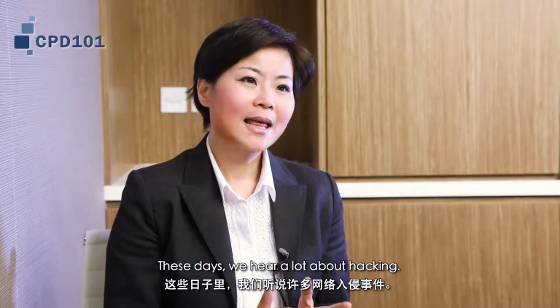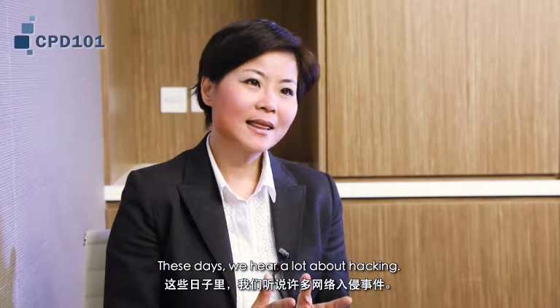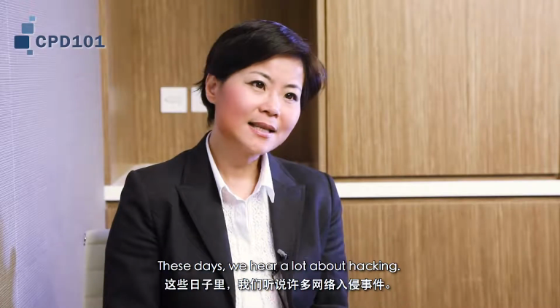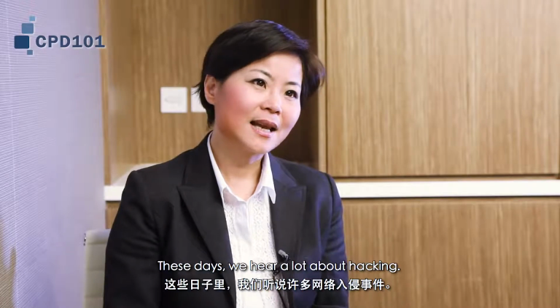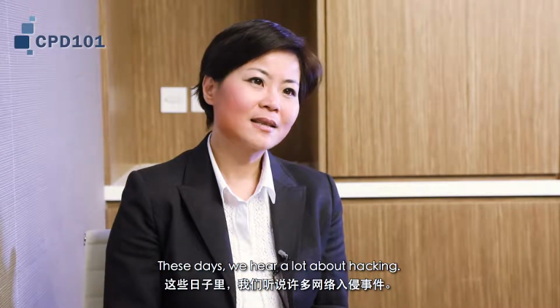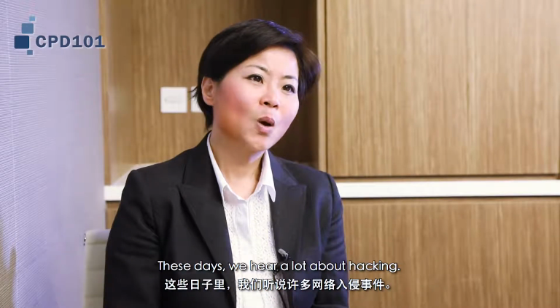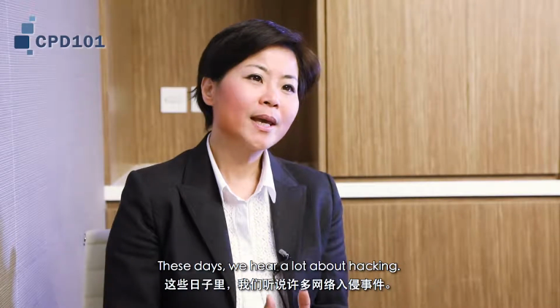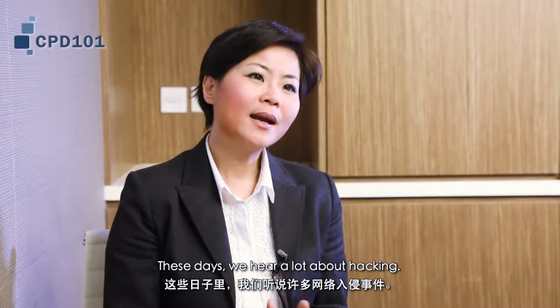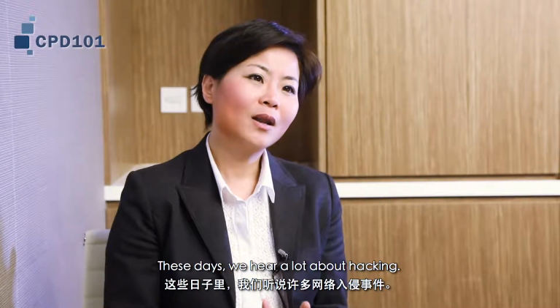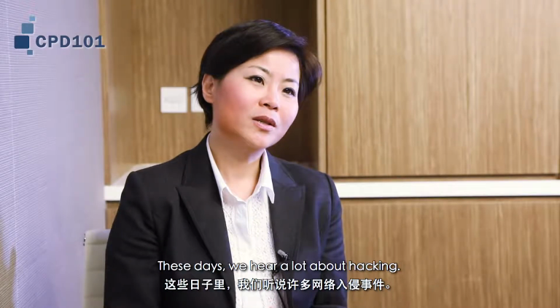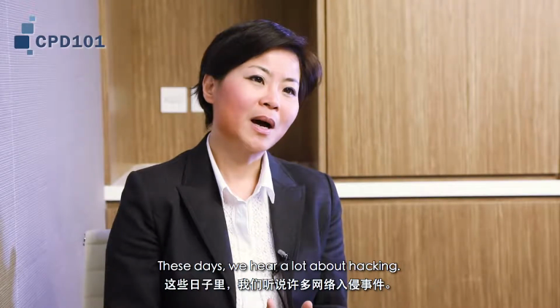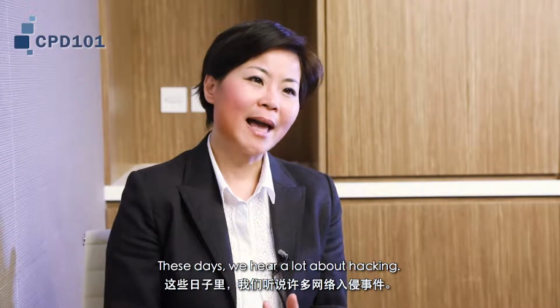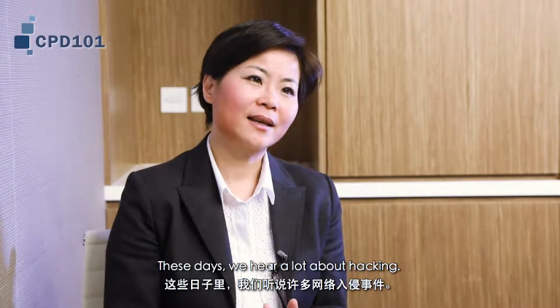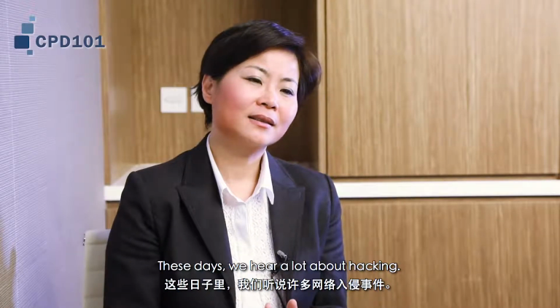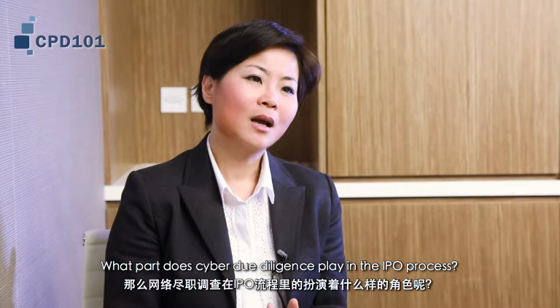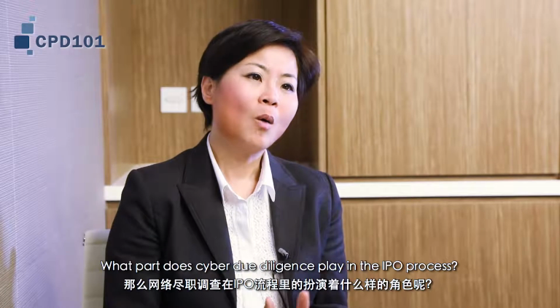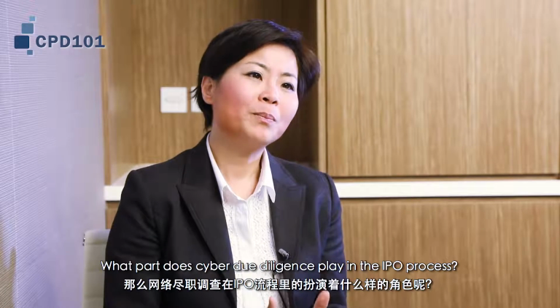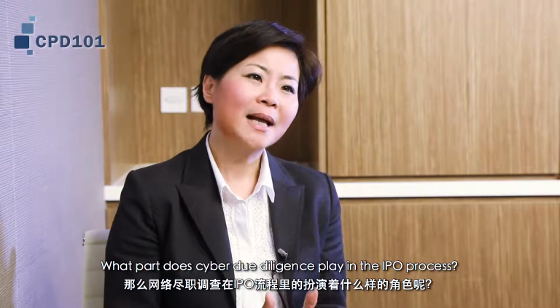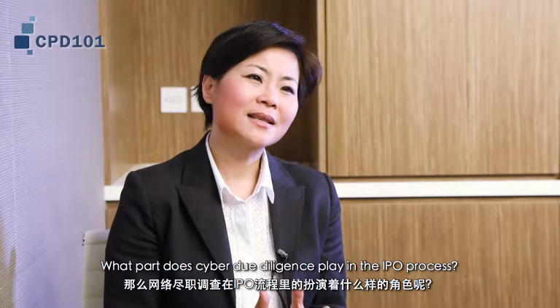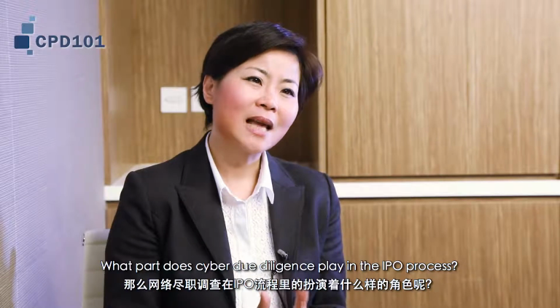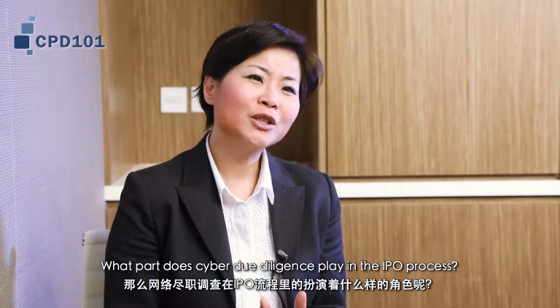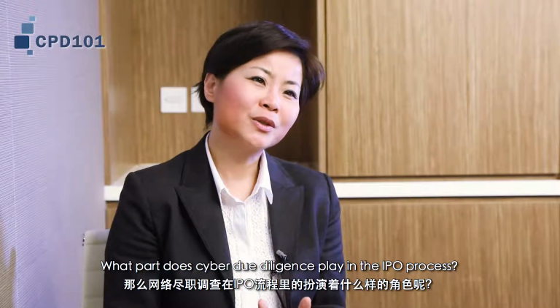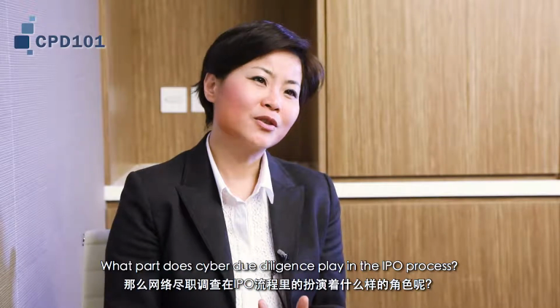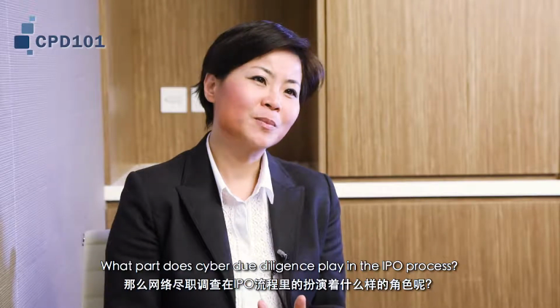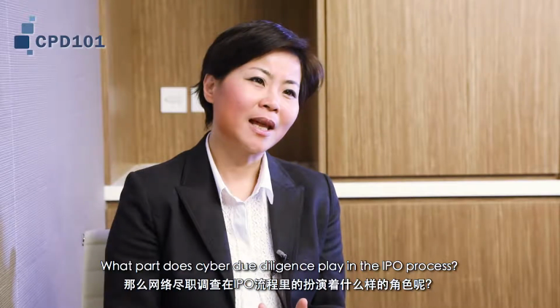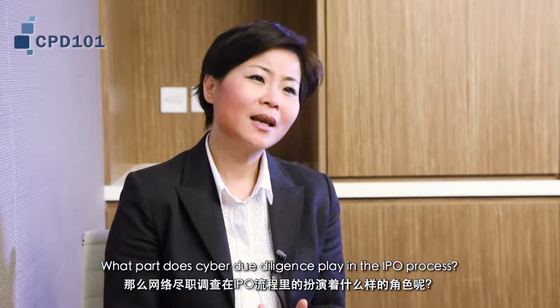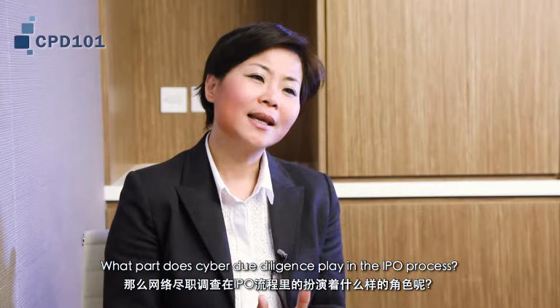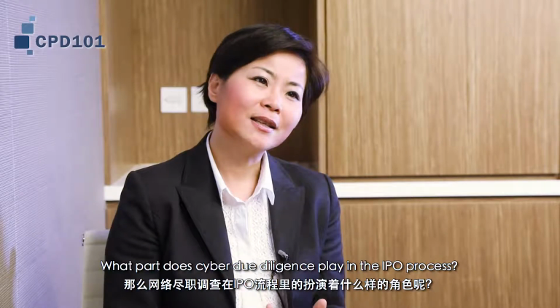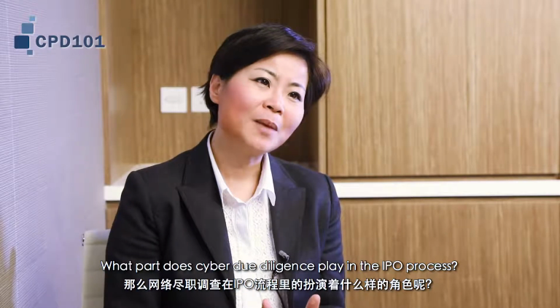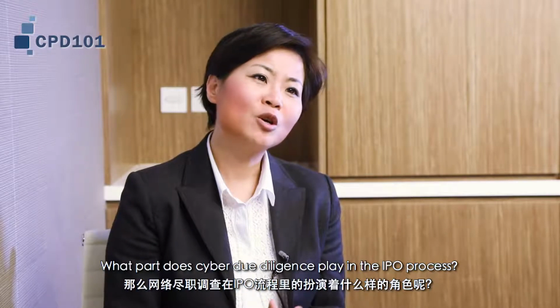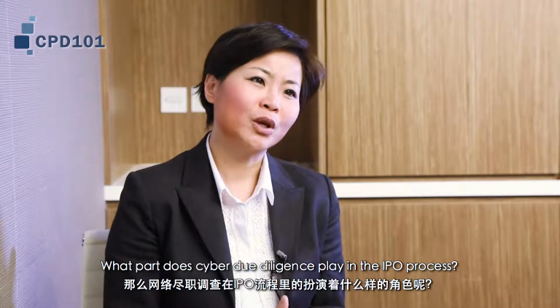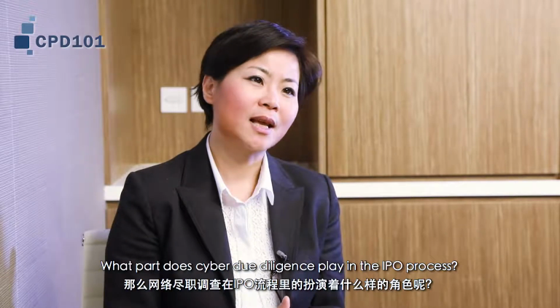These days we hear a lot about hacking. What part does cyber due diligence play in the IPO process?